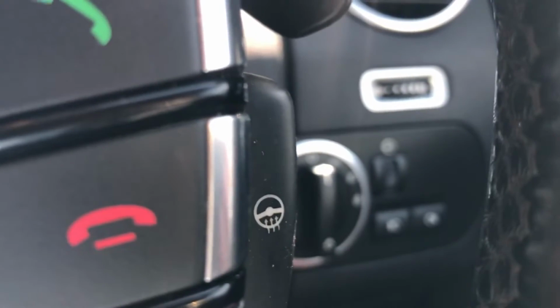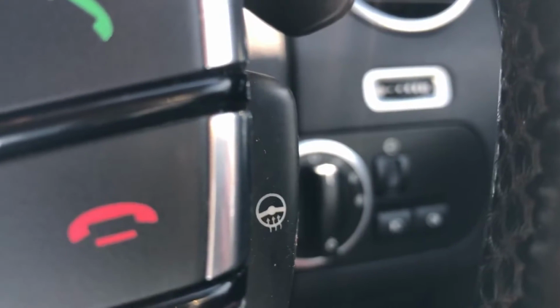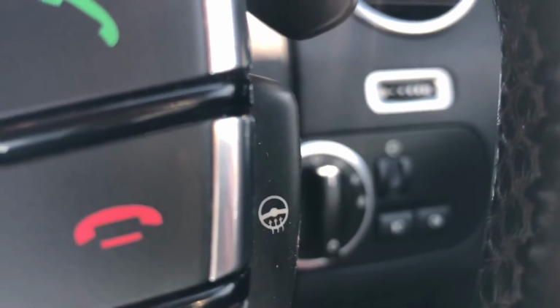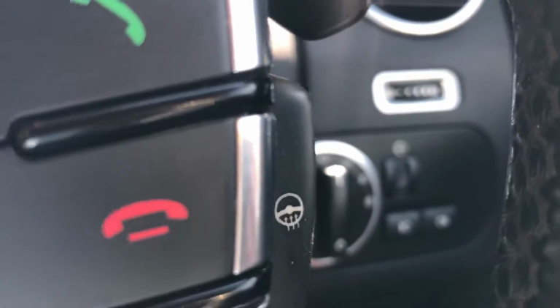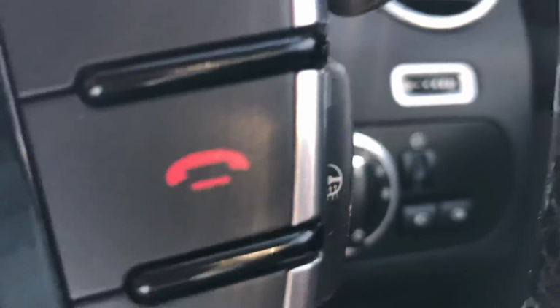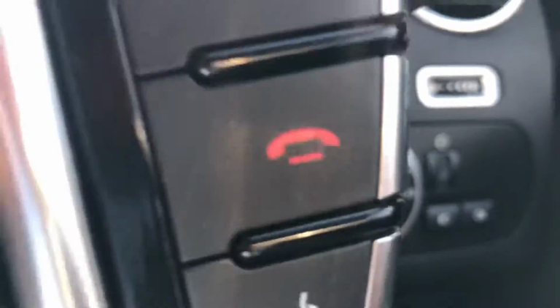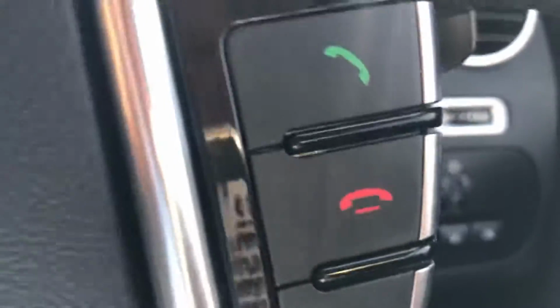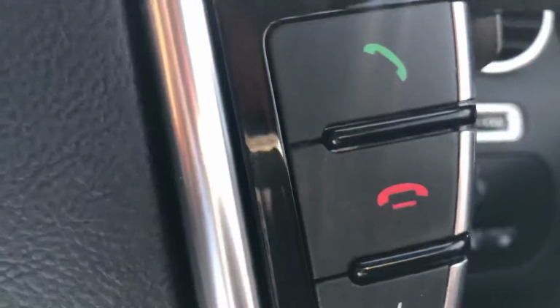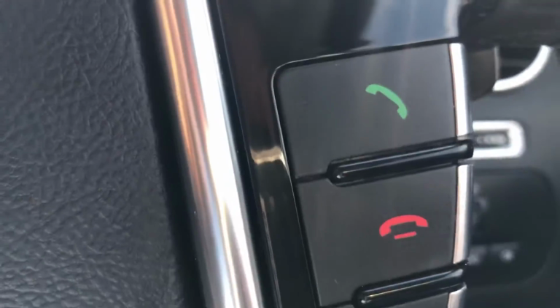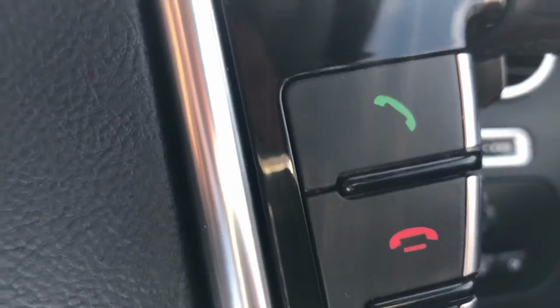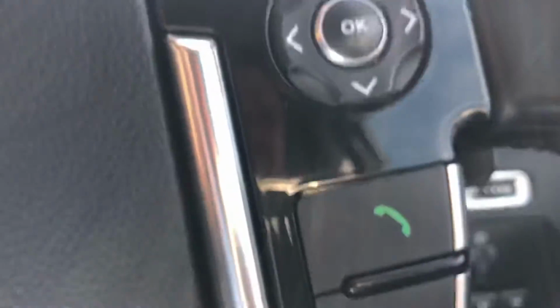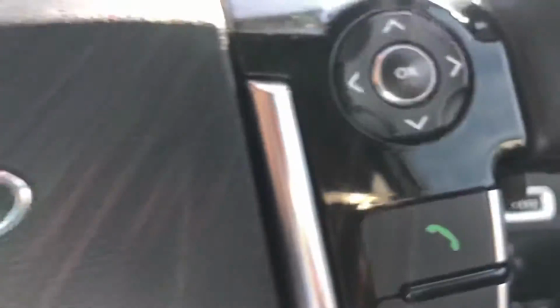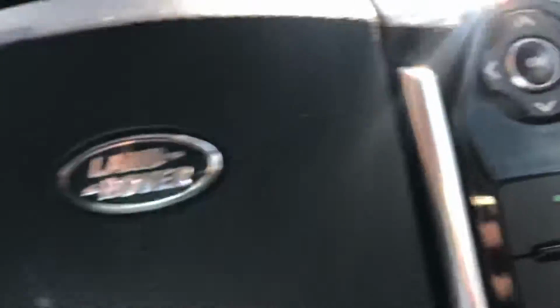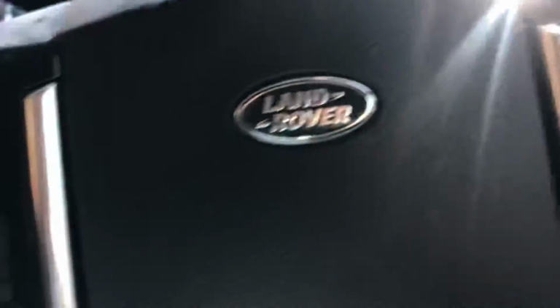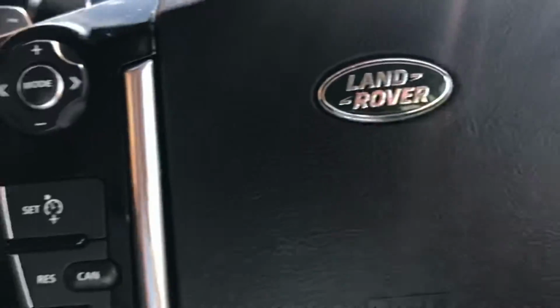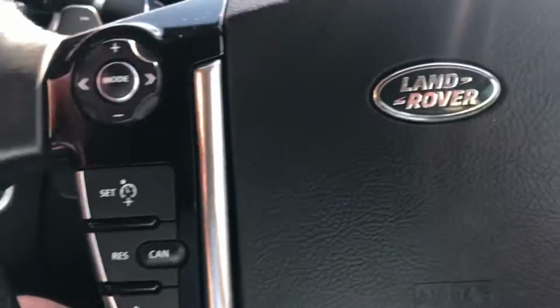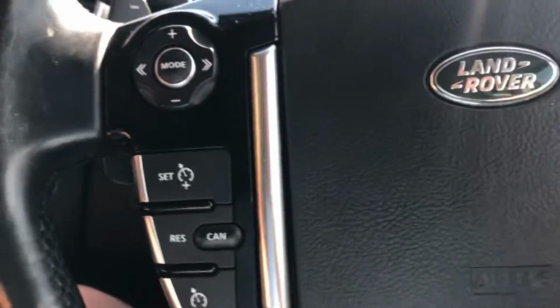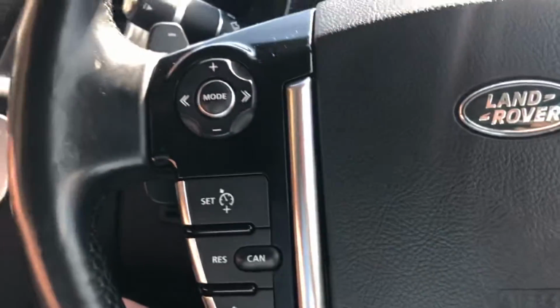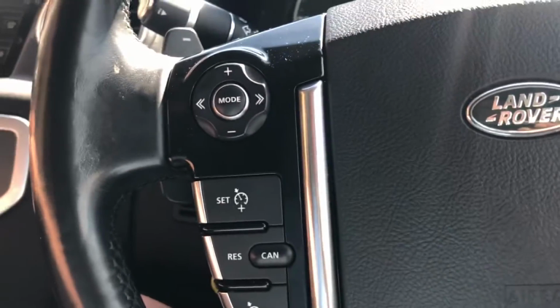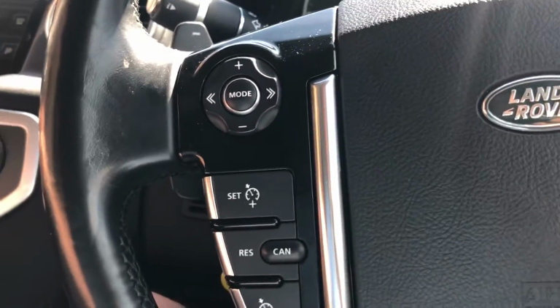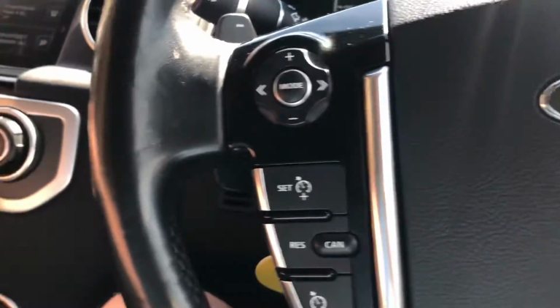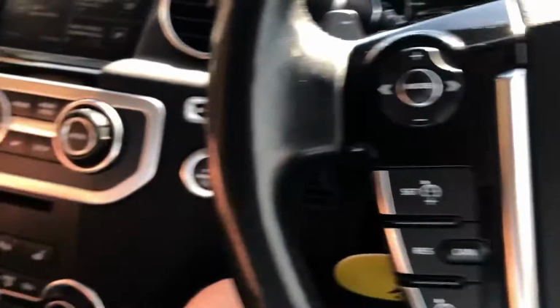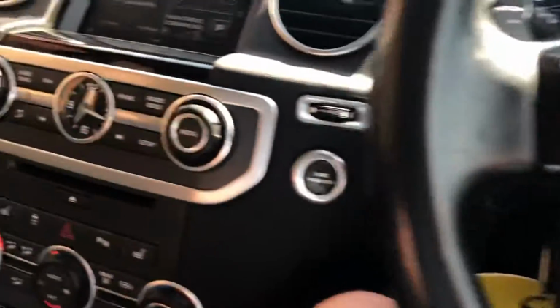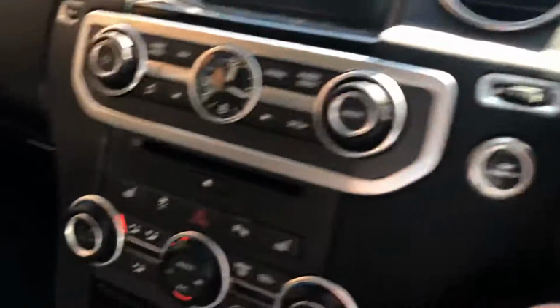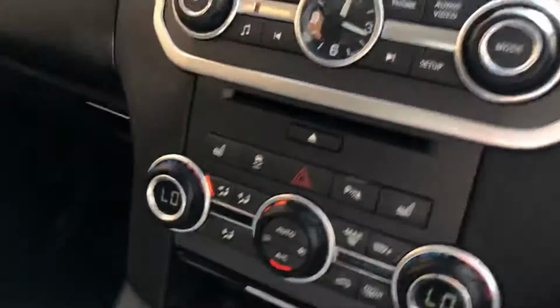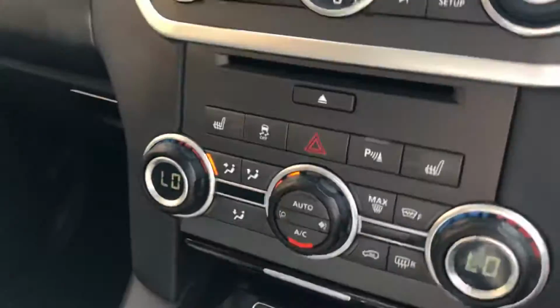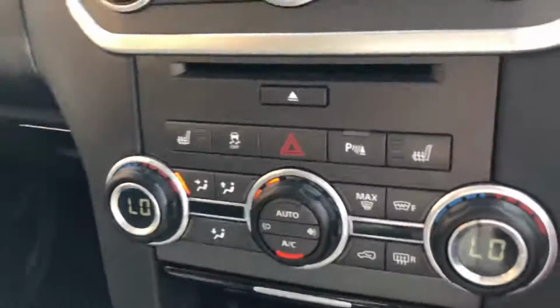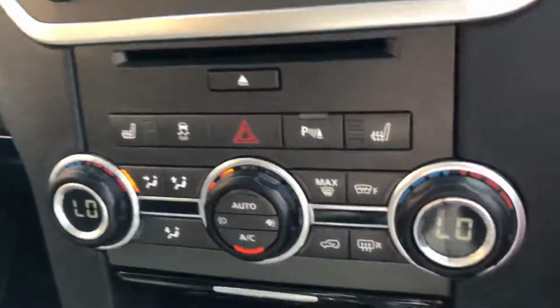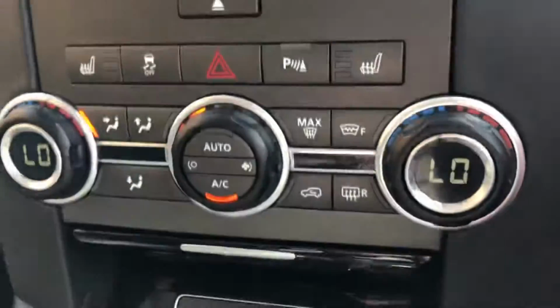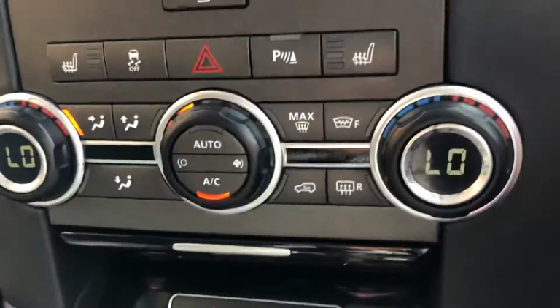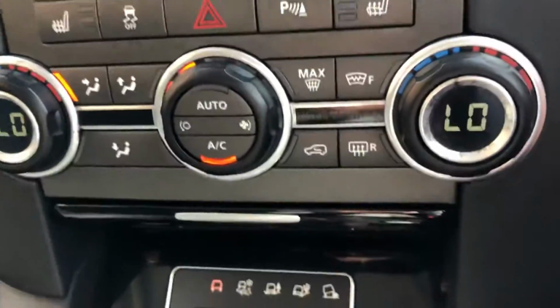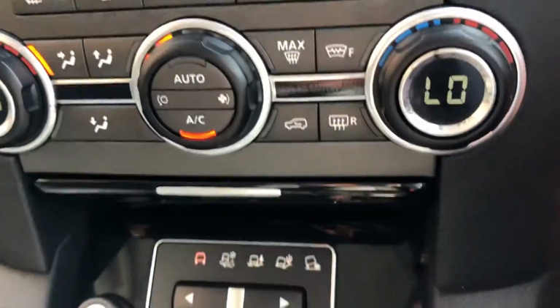On the steering wheel you have Bluetooth controls and cruise control. There's also a heated front seat and heated front windscreen.